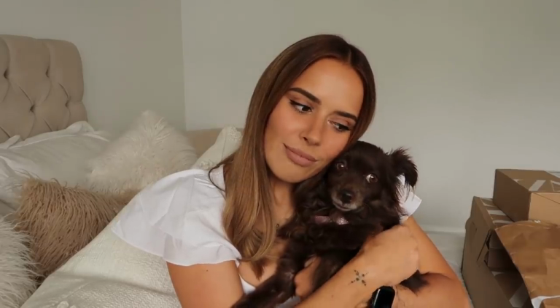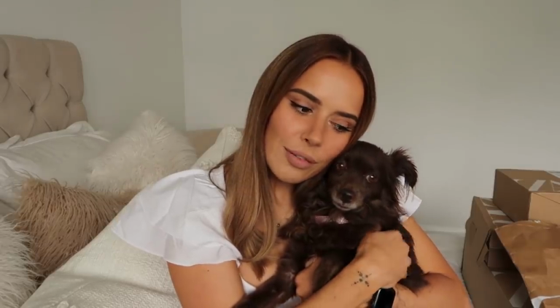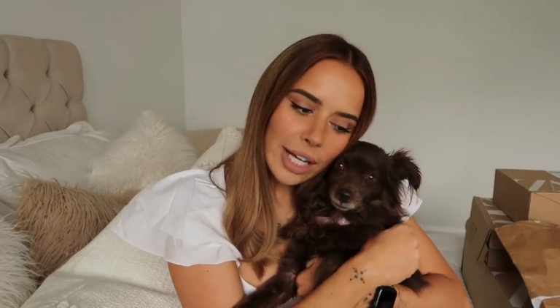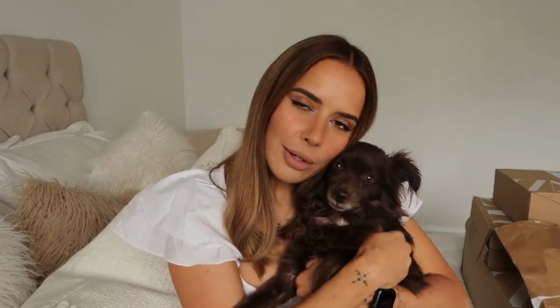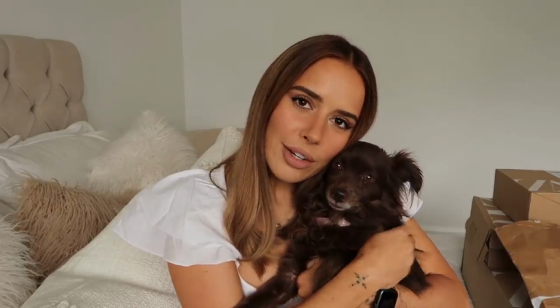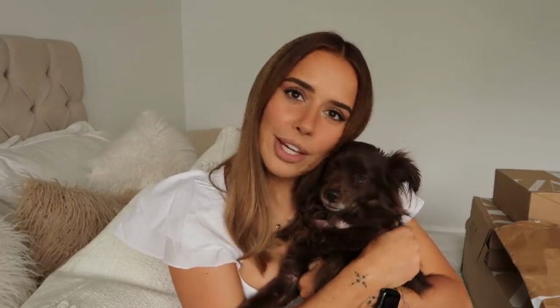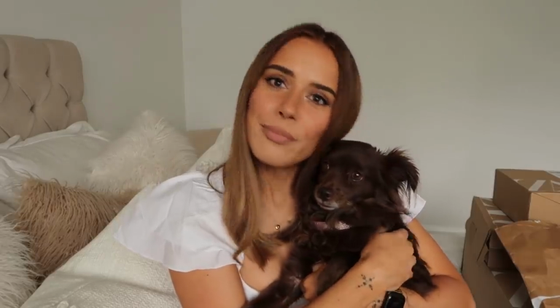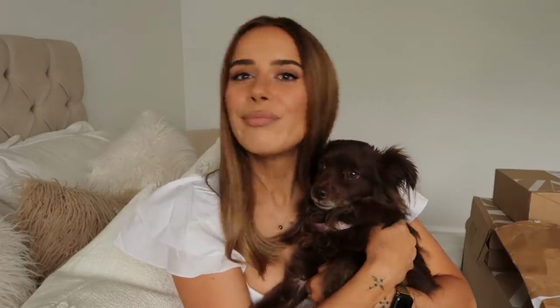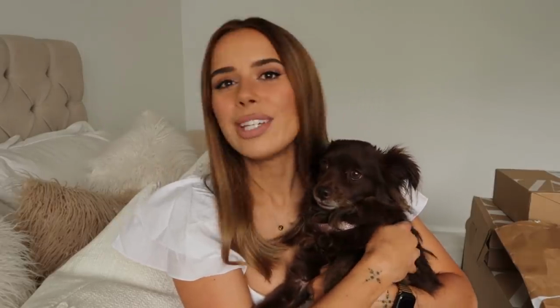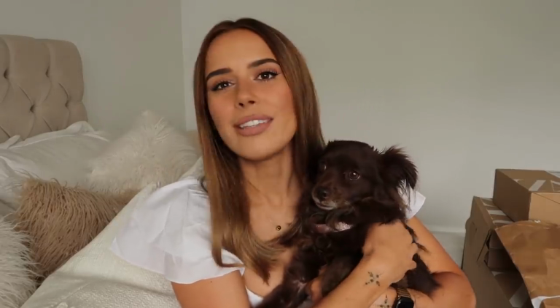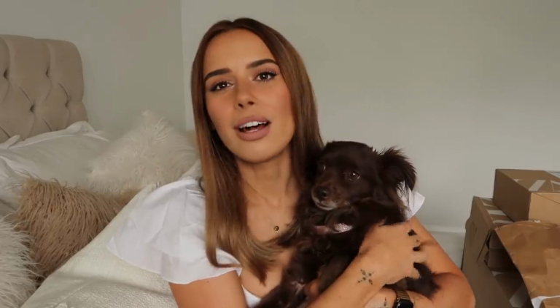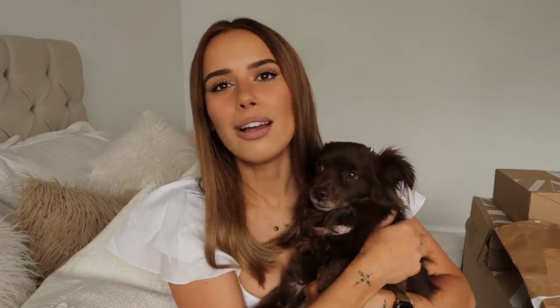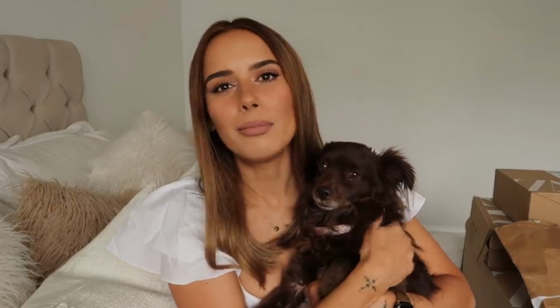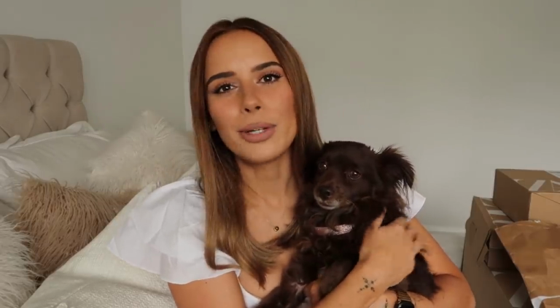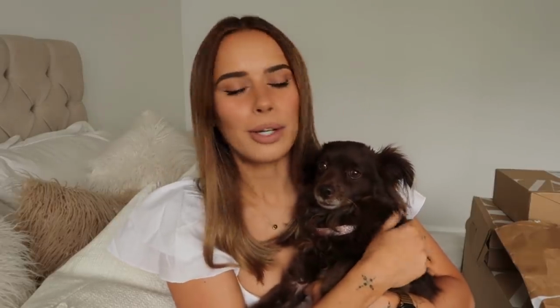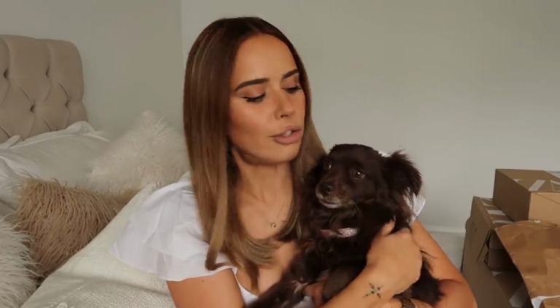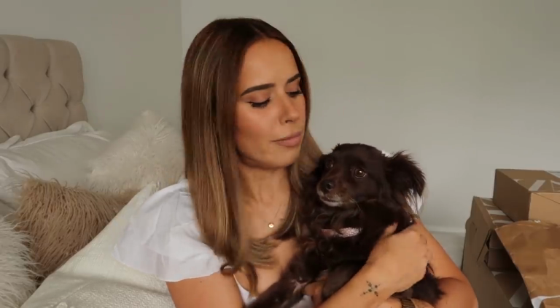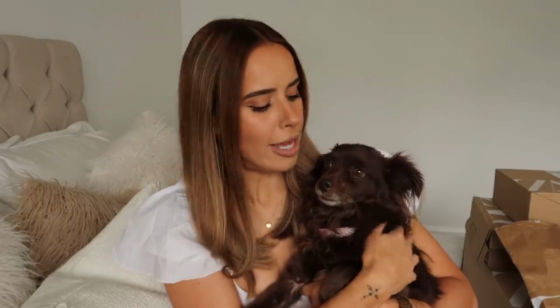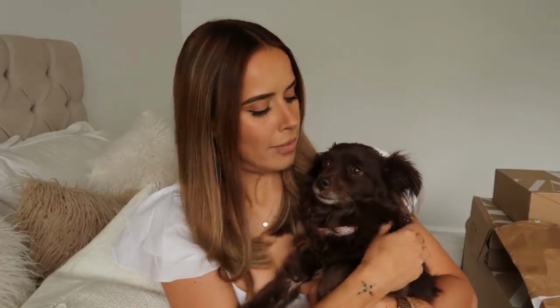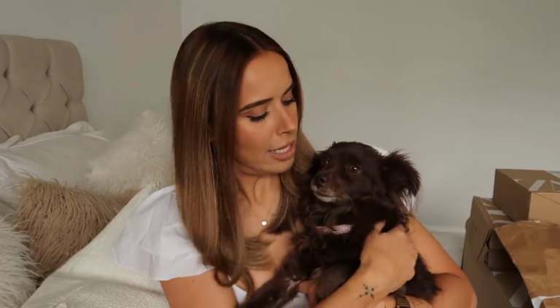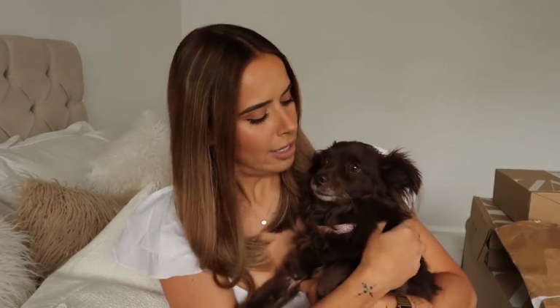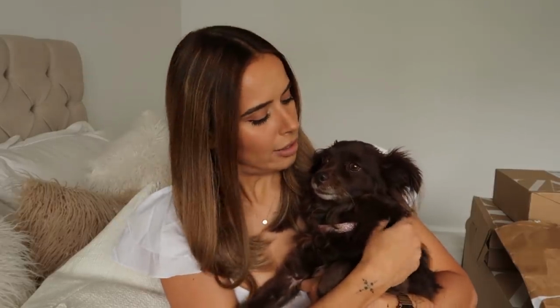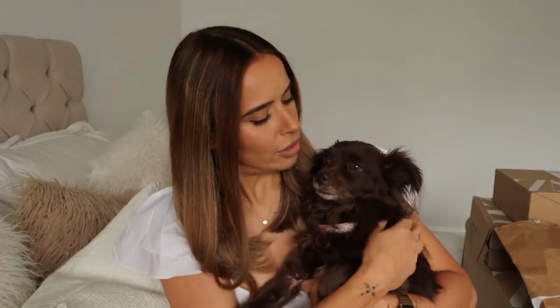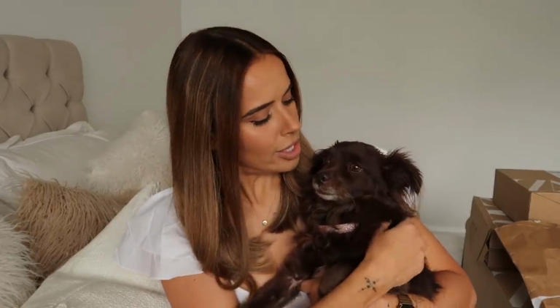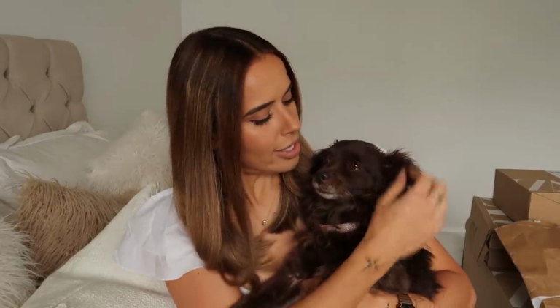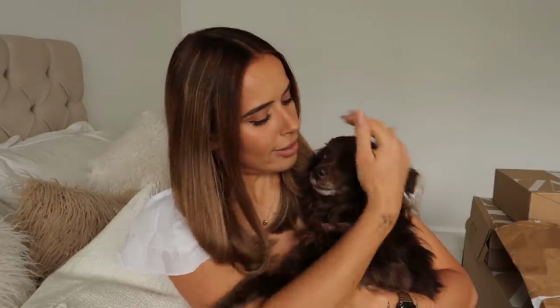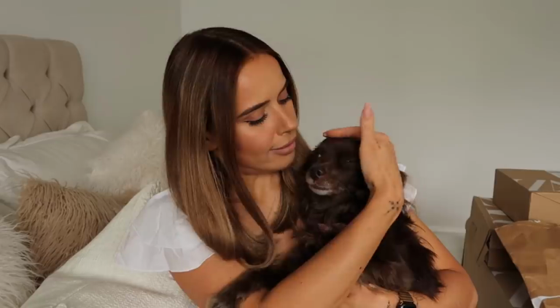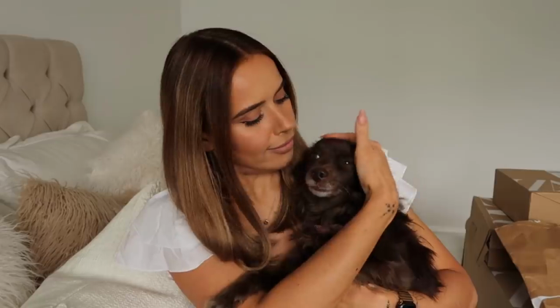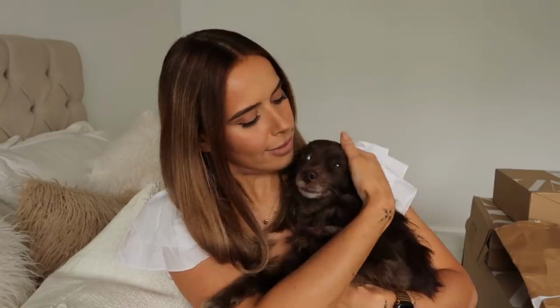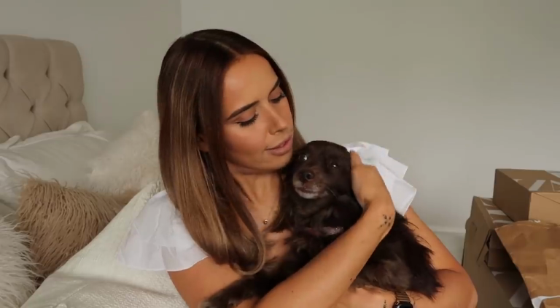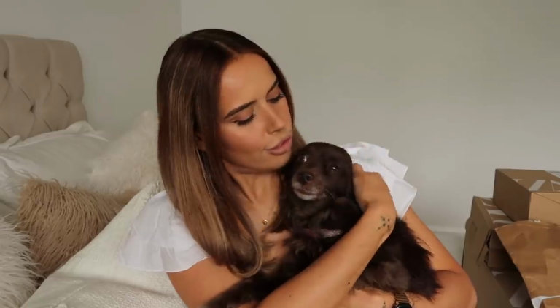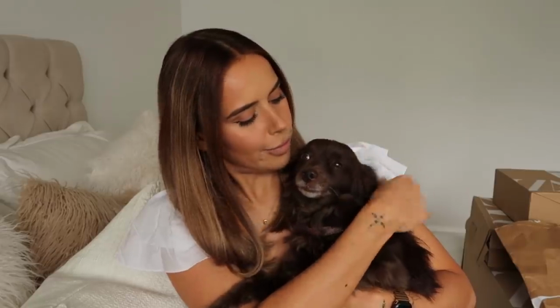For anyone new here, this is Nala — but we call her Shrimpy — and she is the dream.